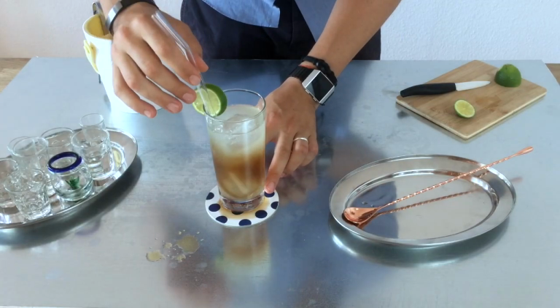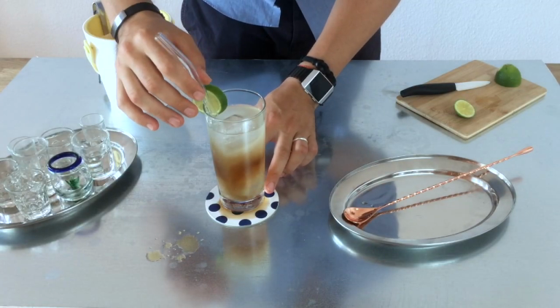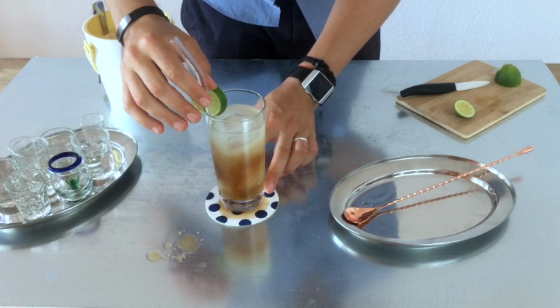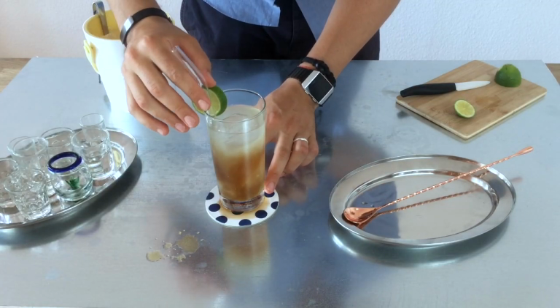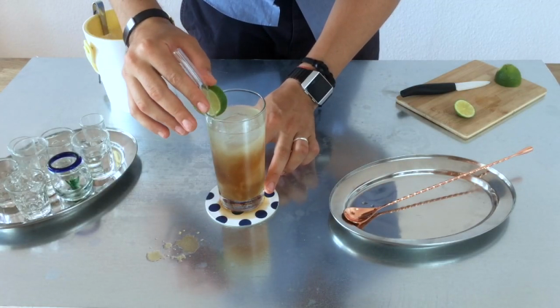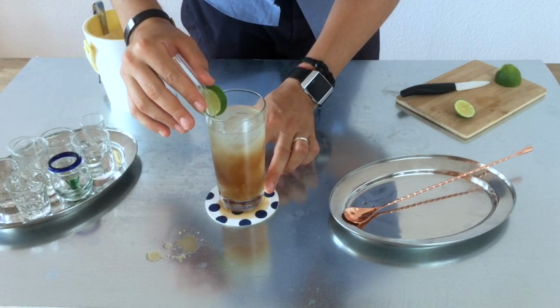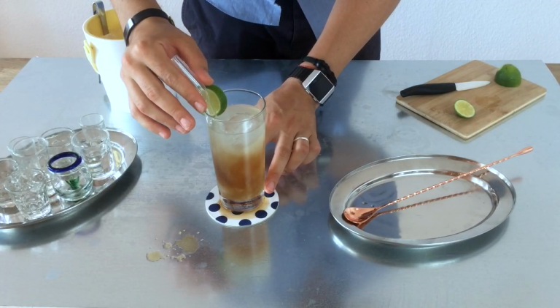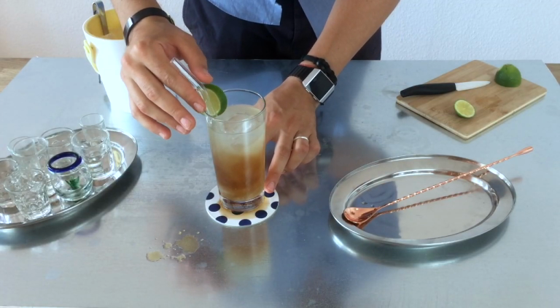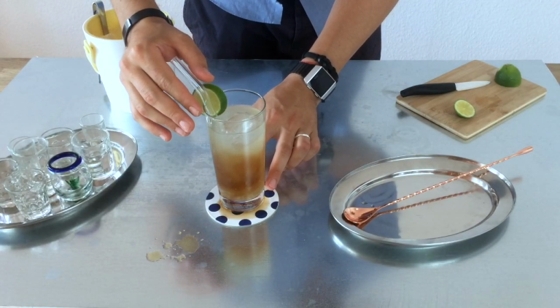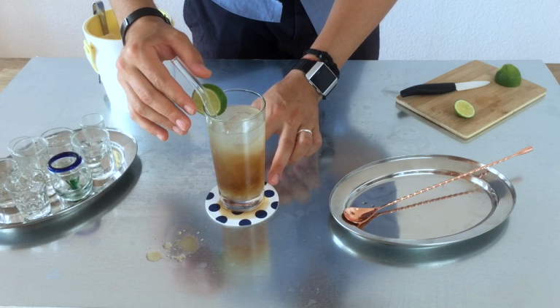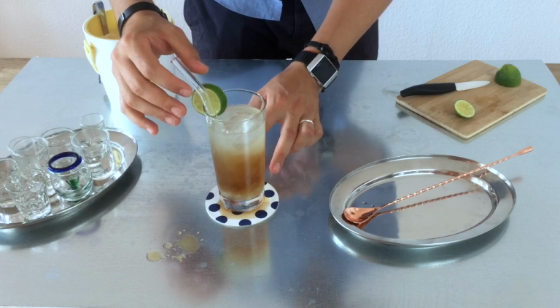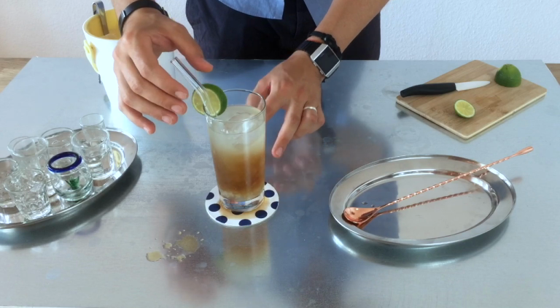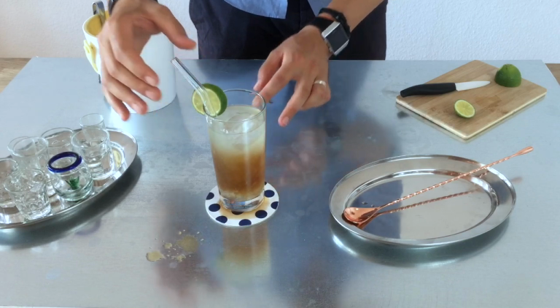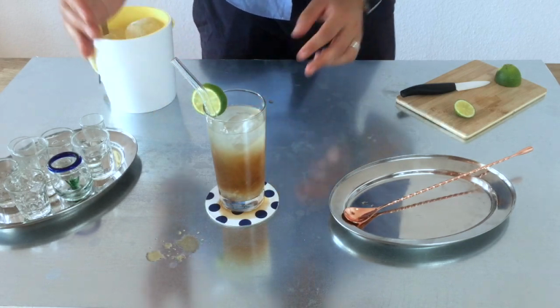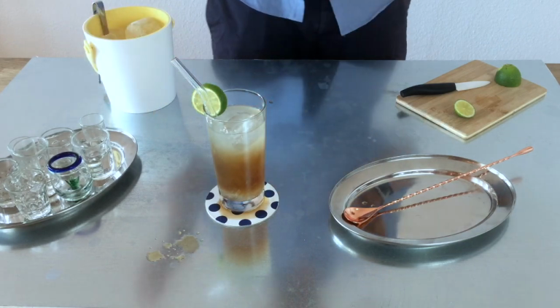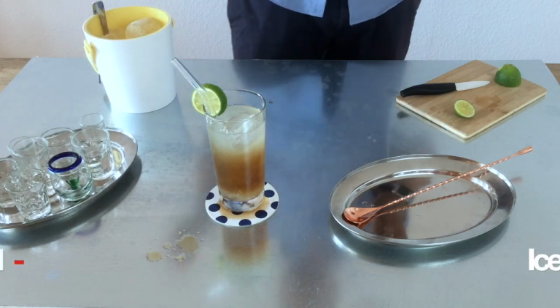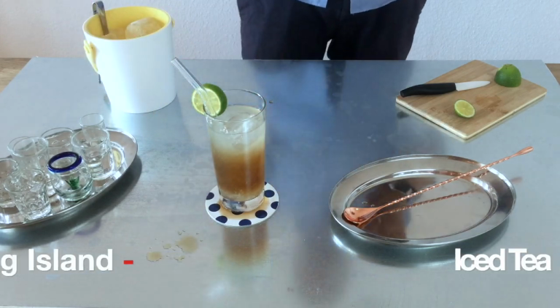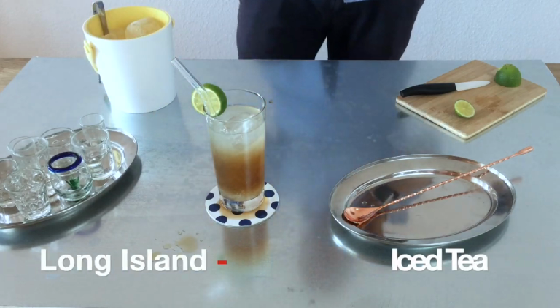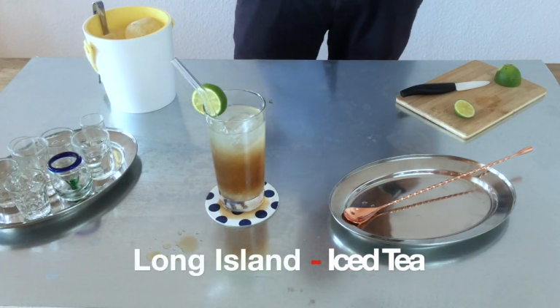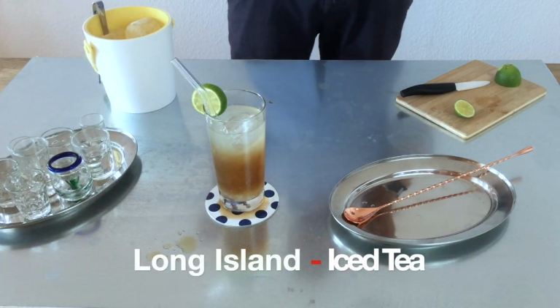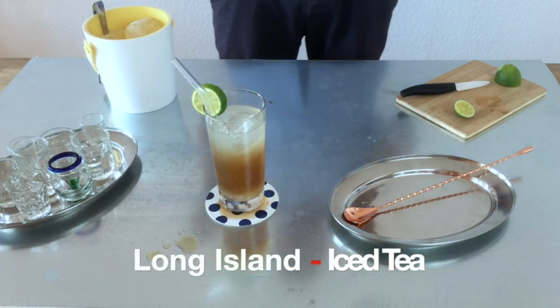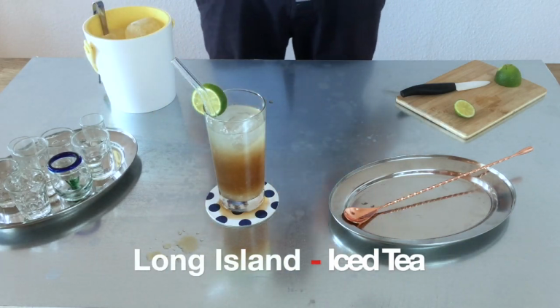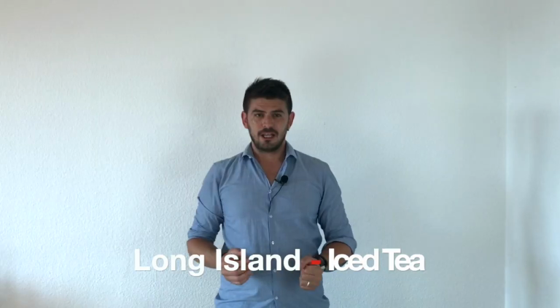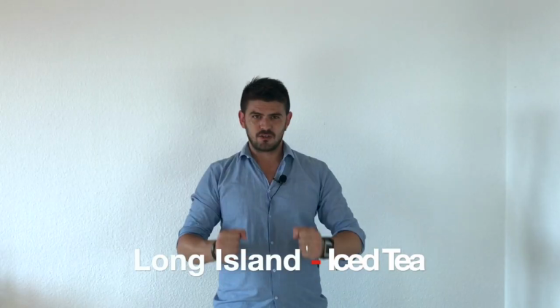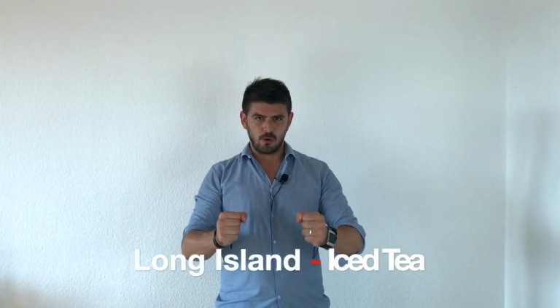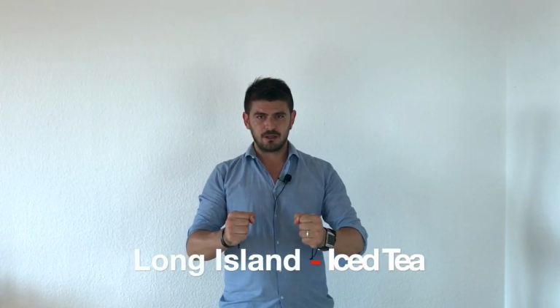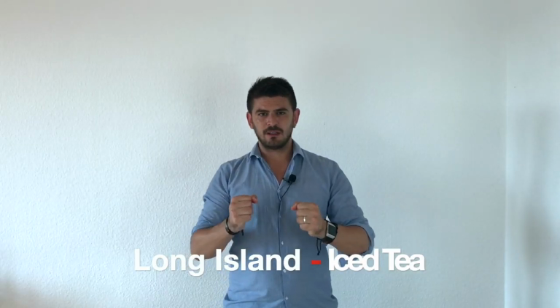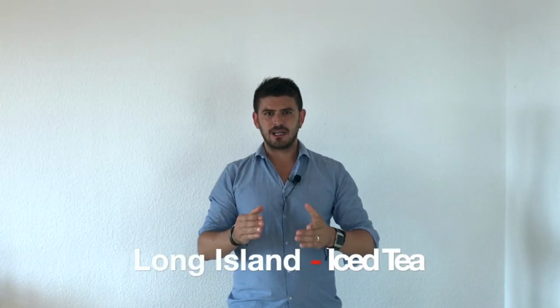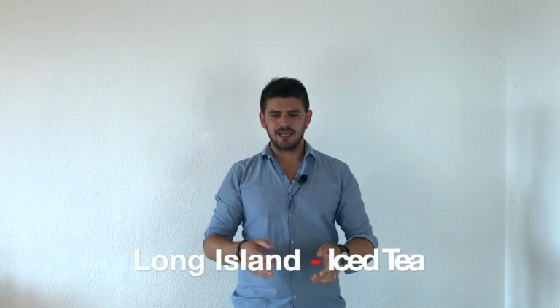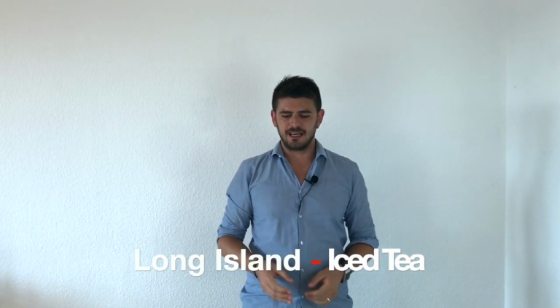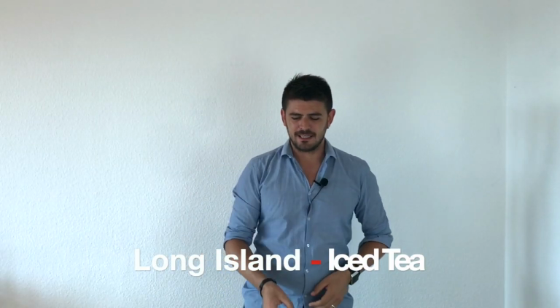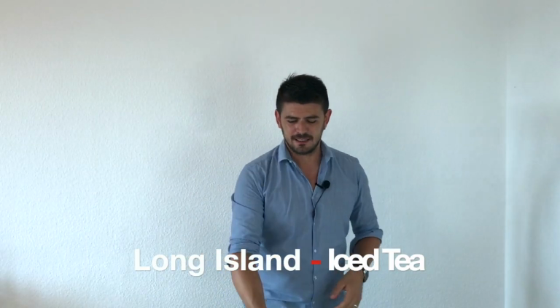And there you go — a really nice, flavorful, colorful, and strong Long Island Iced Tea.